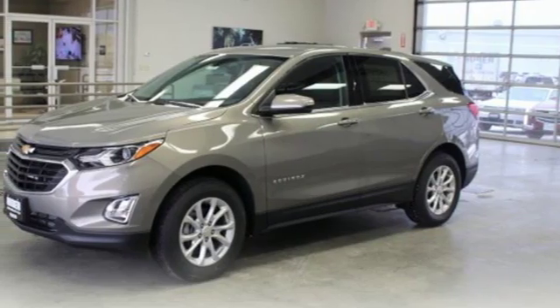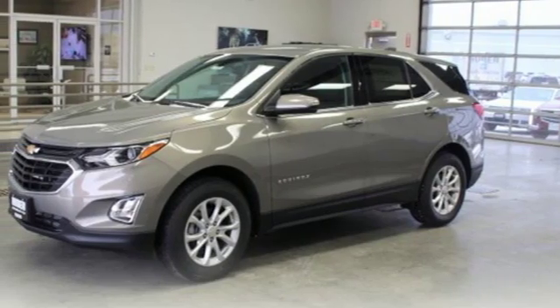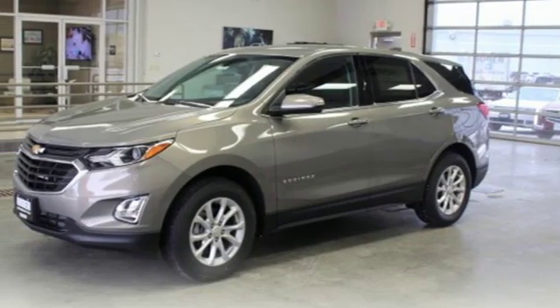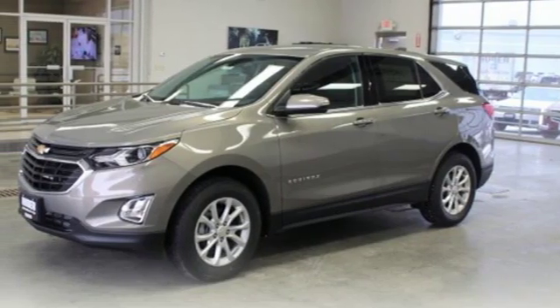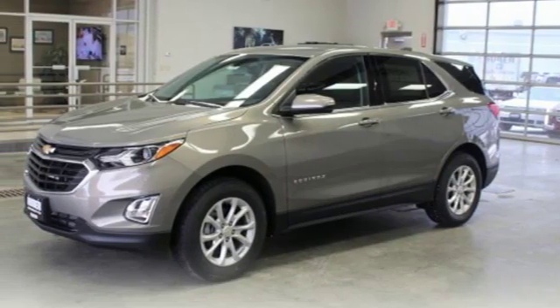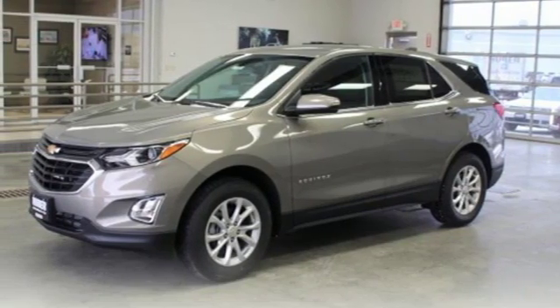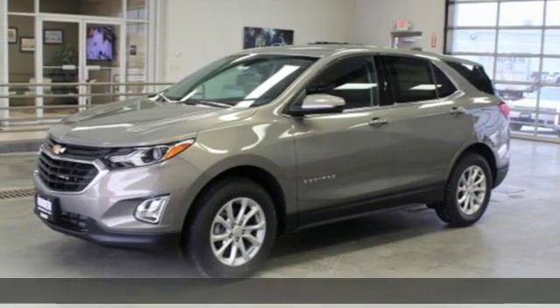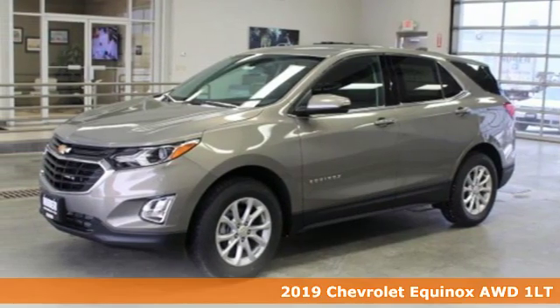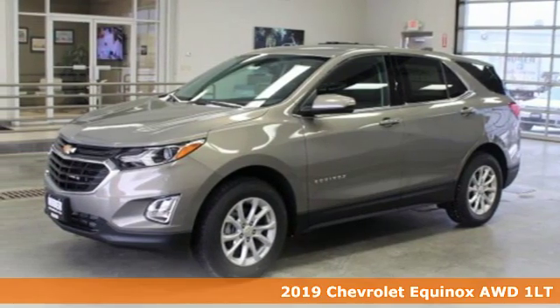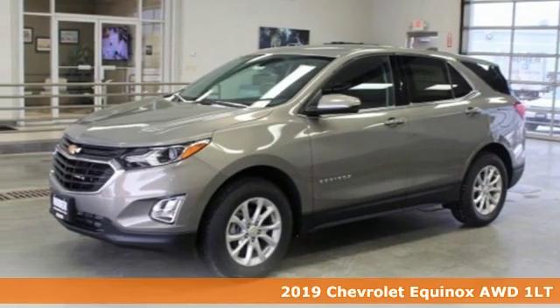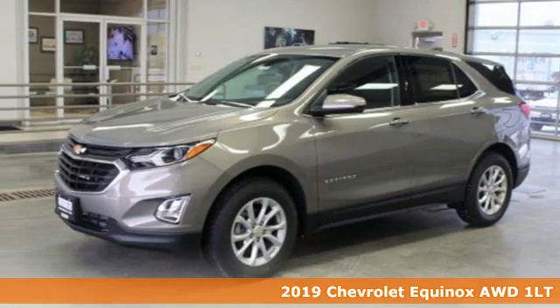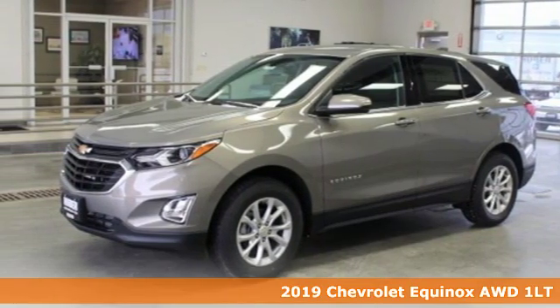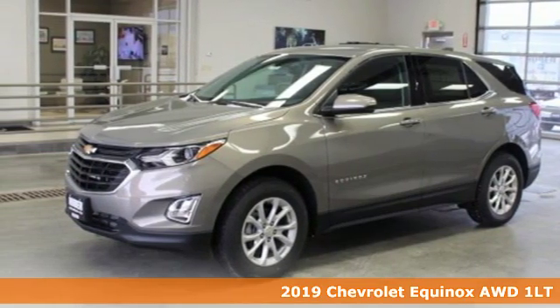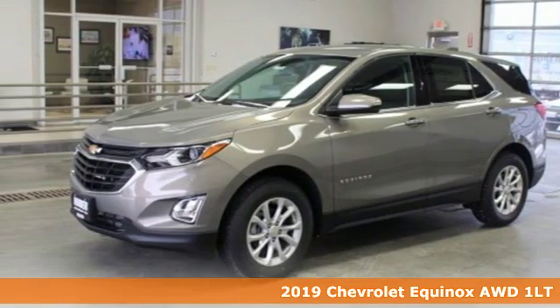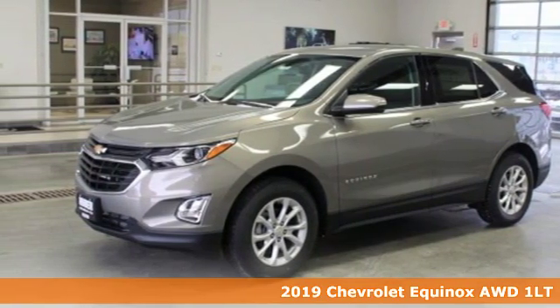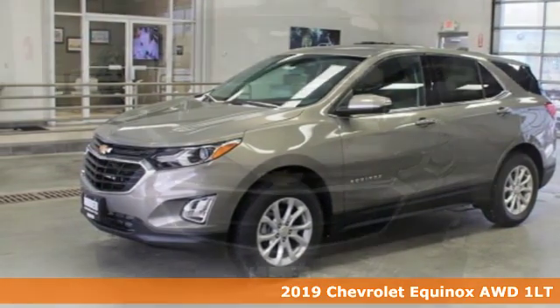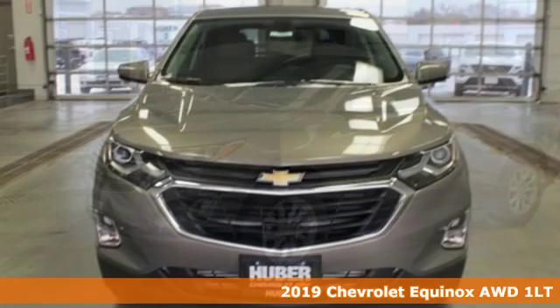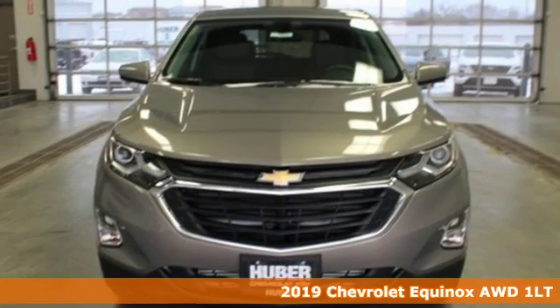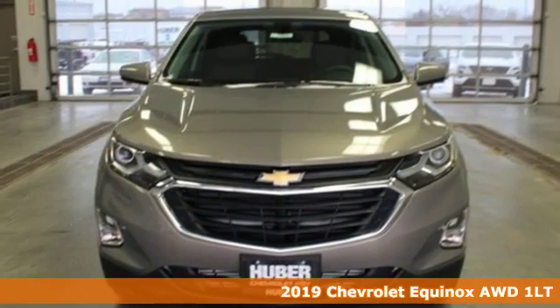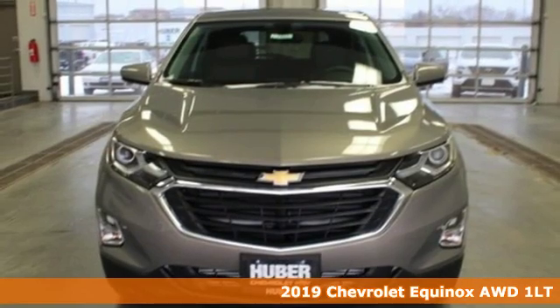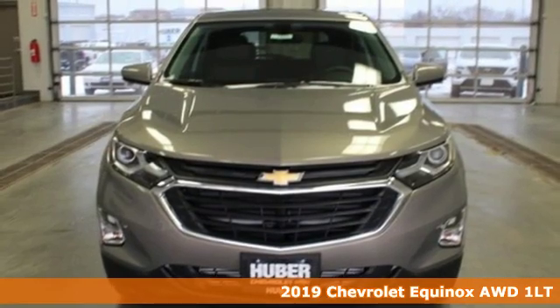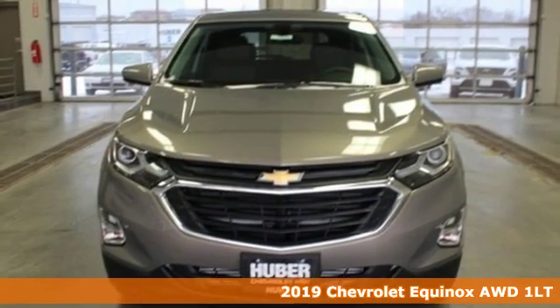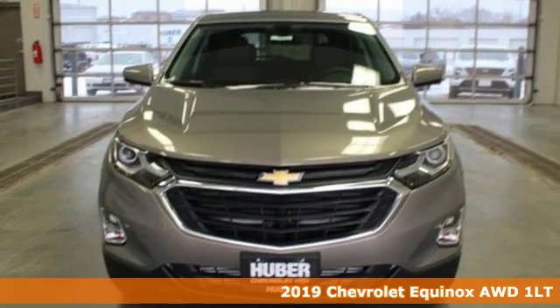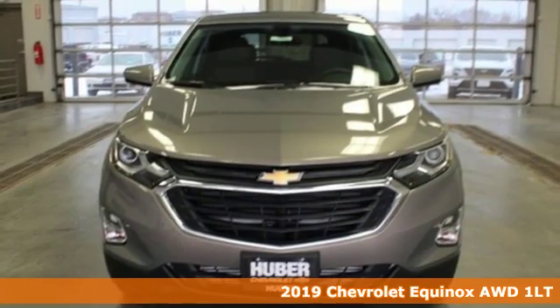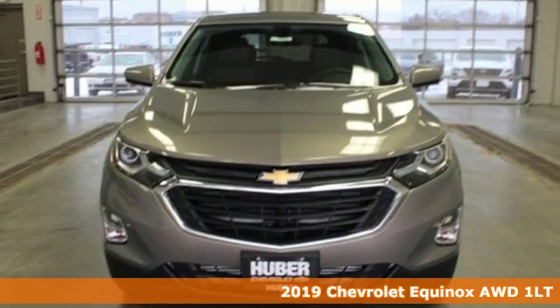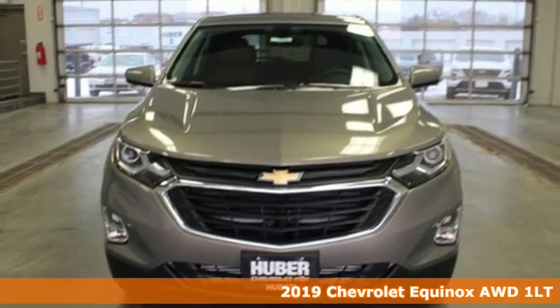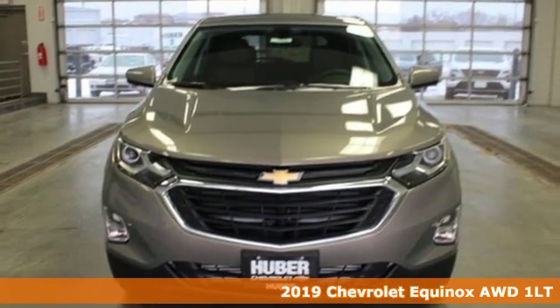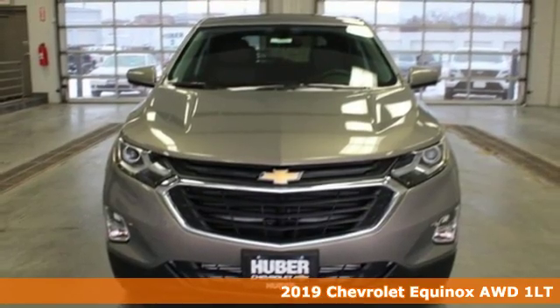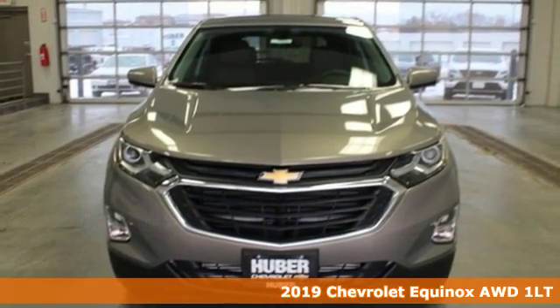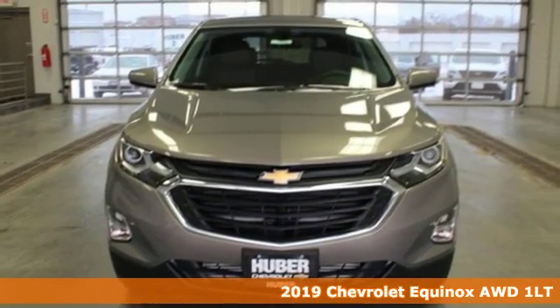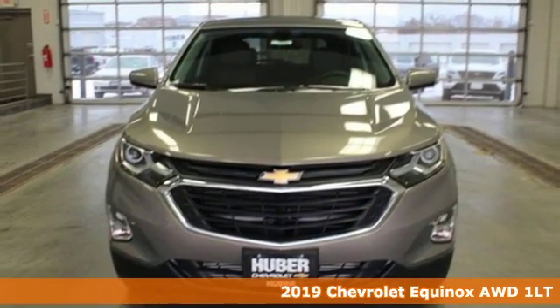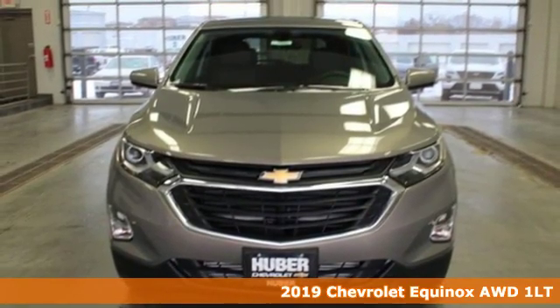Here's a new 2019 Chevrolet Equinox. Performance, value, durability — Chevy.